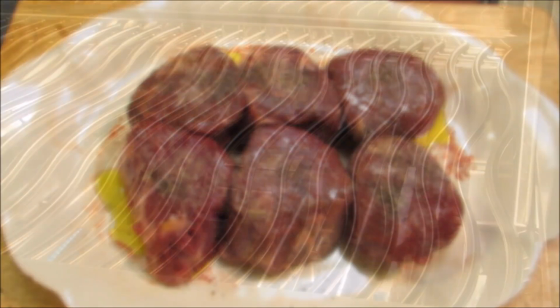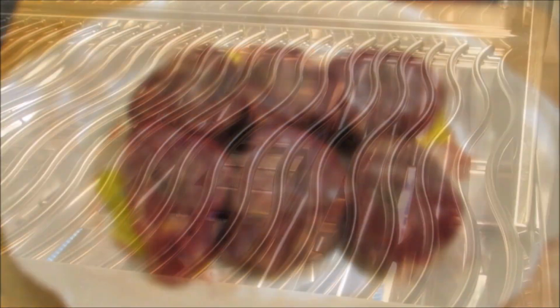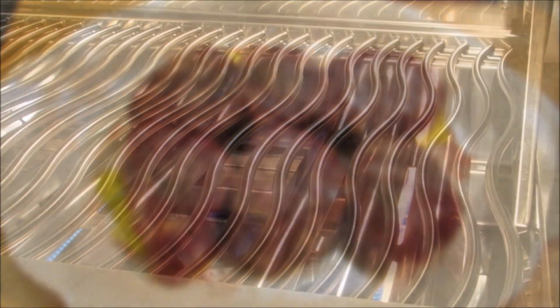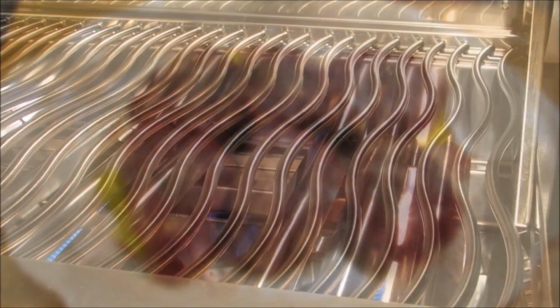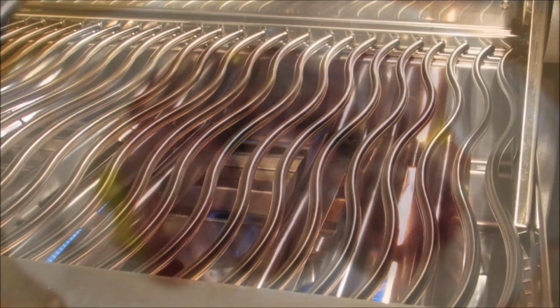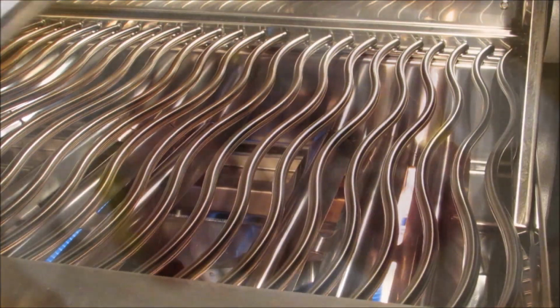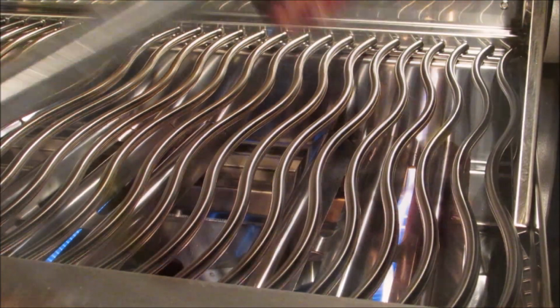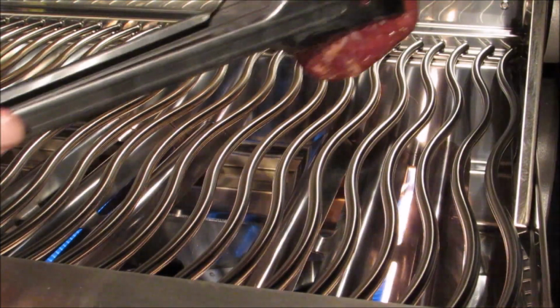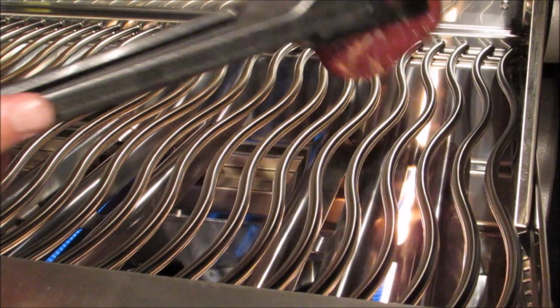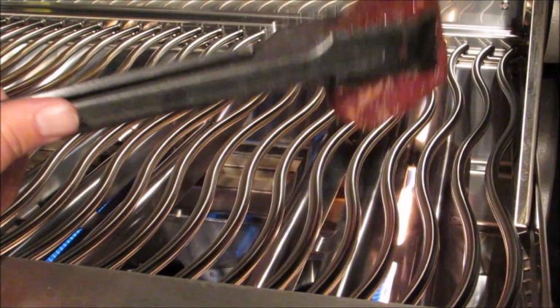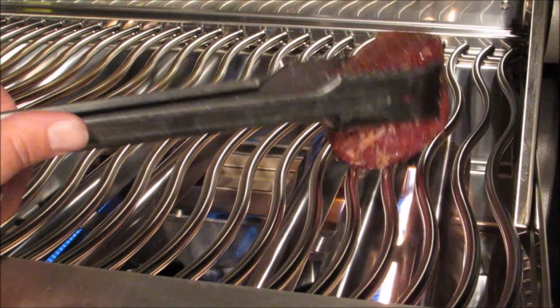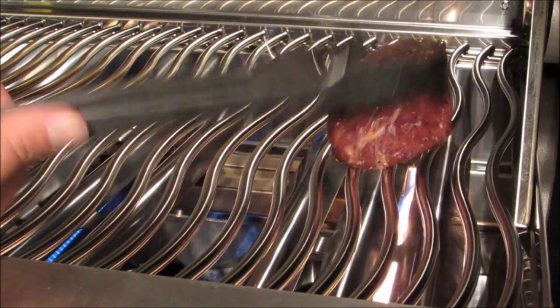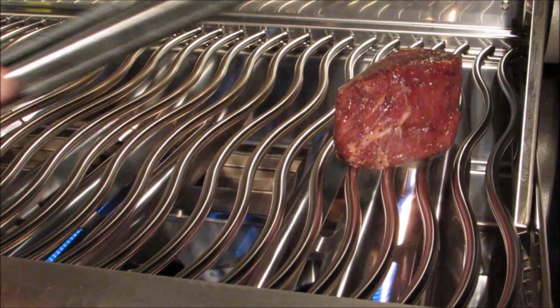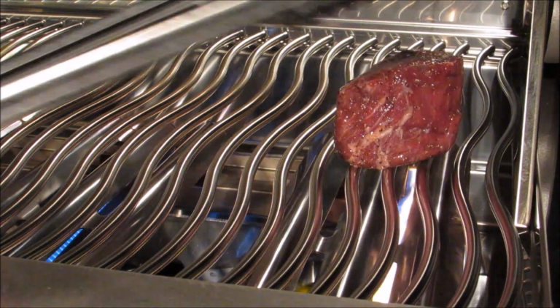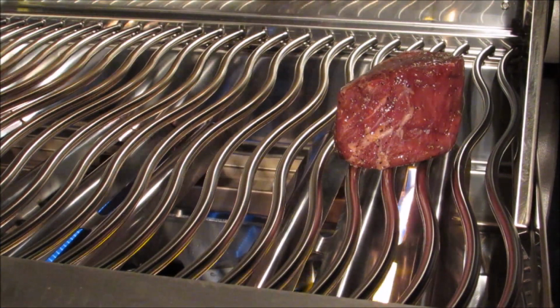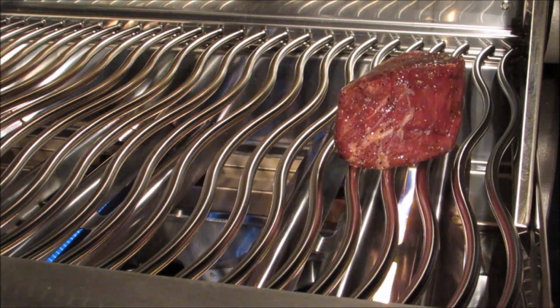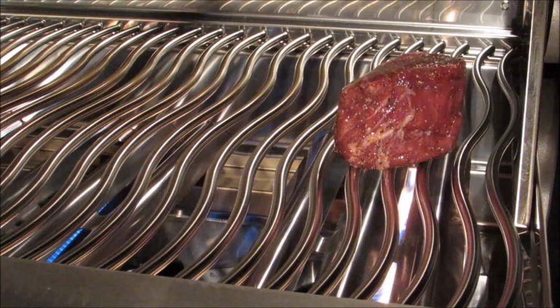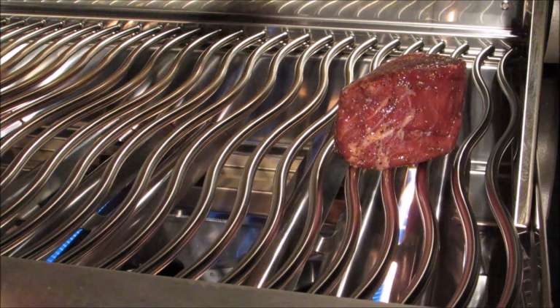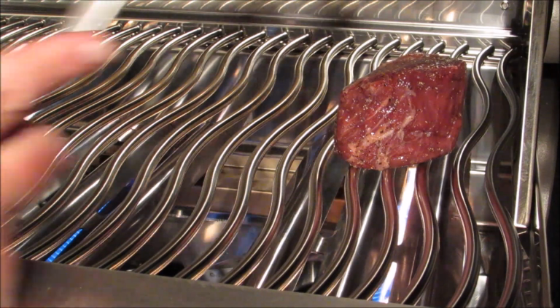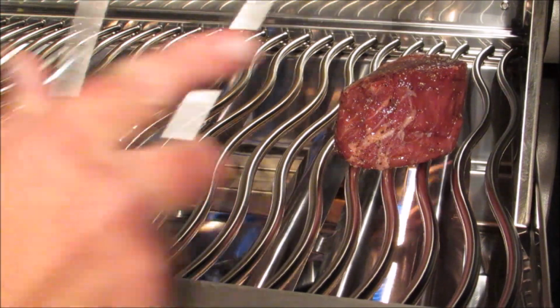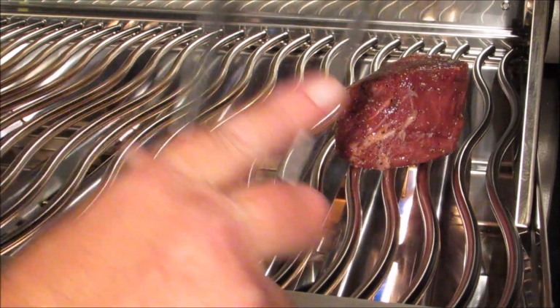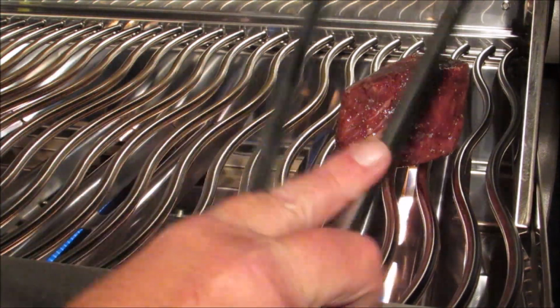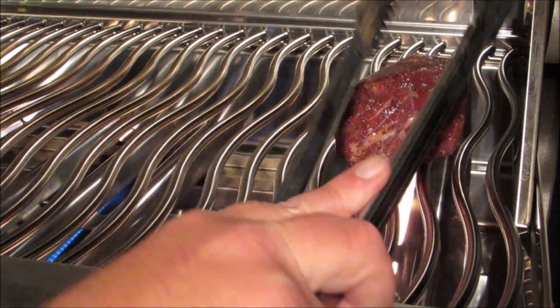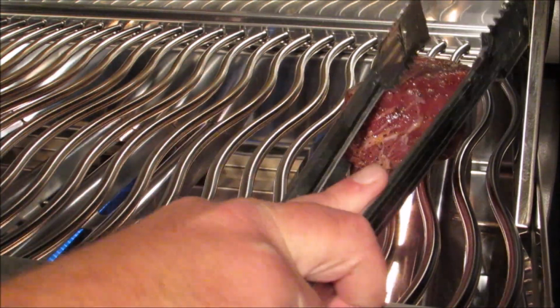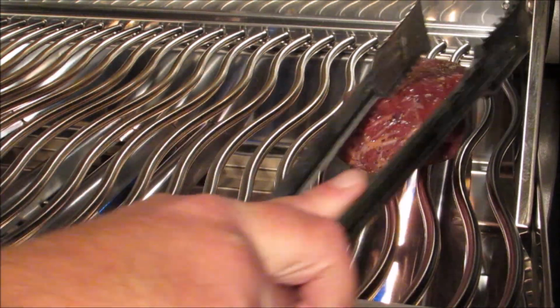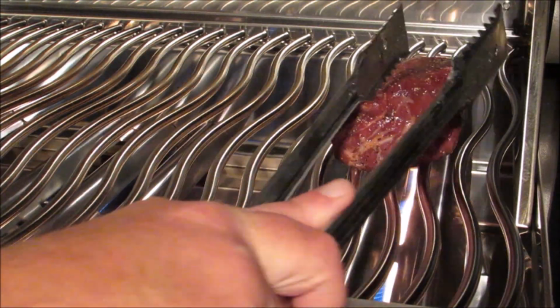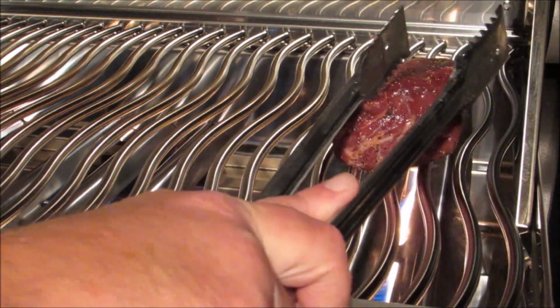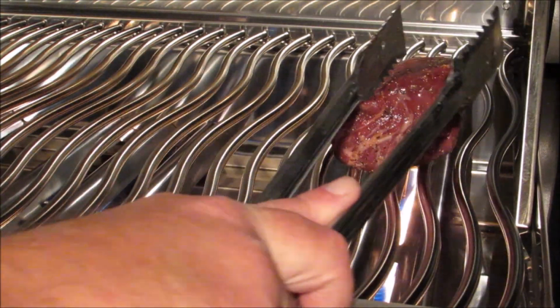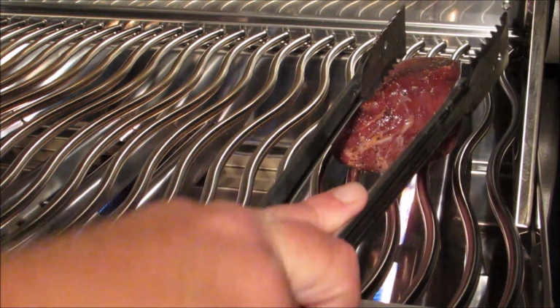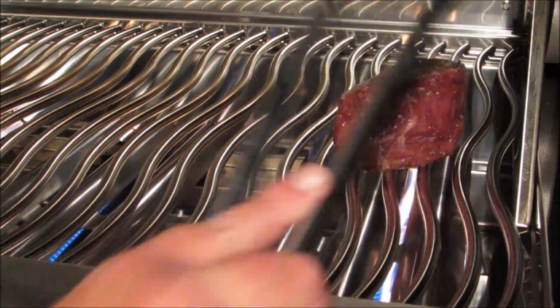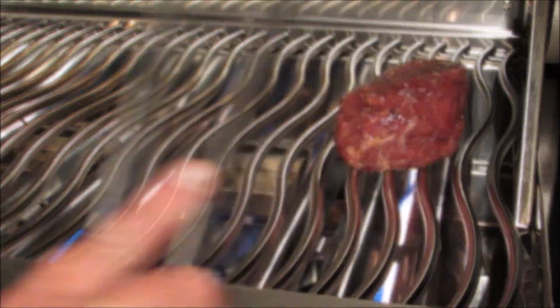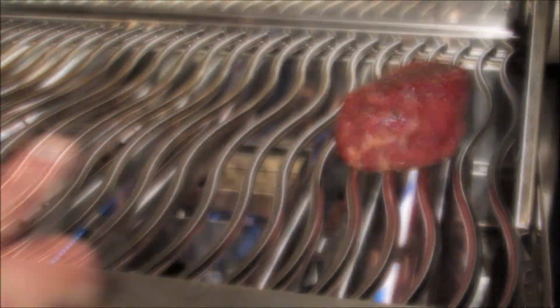I have my grill preheated to 500 degrees and I'm going to grill these over direct heat for three minutes per side.